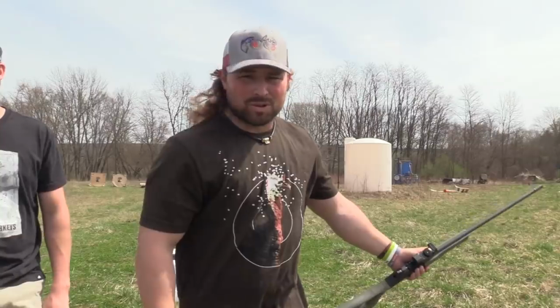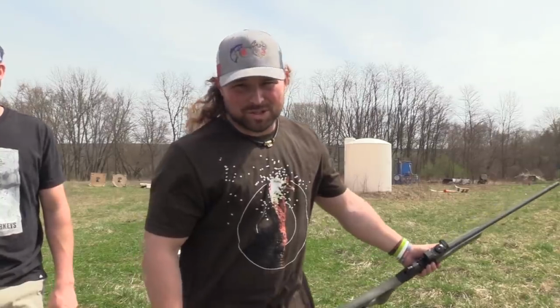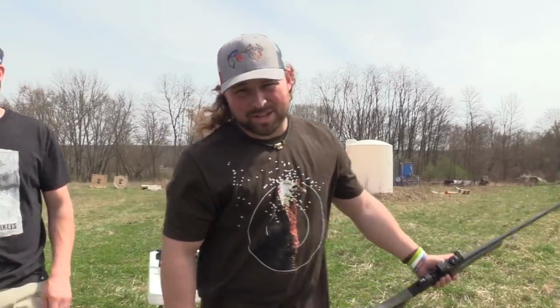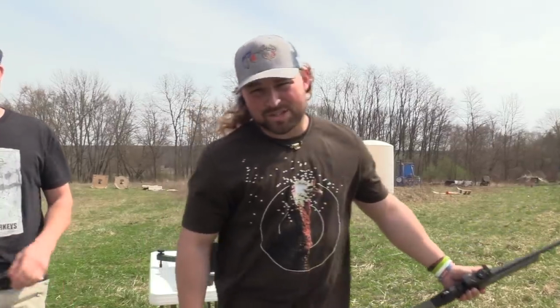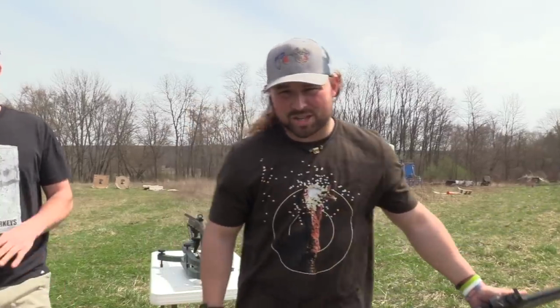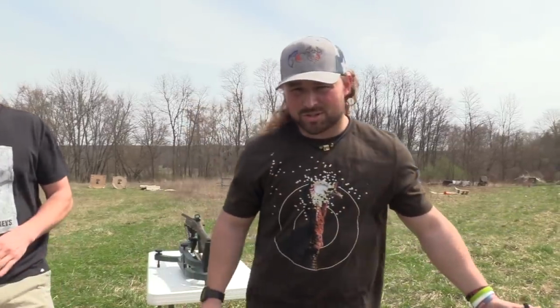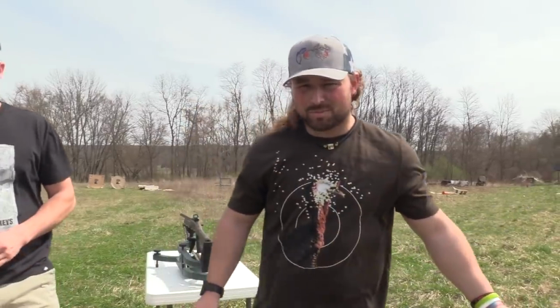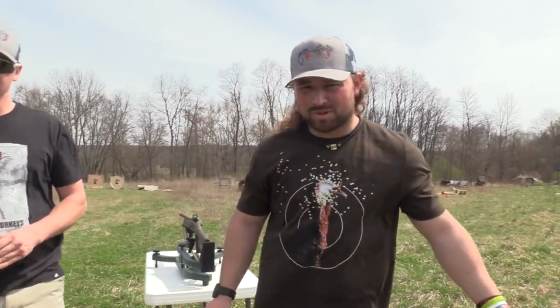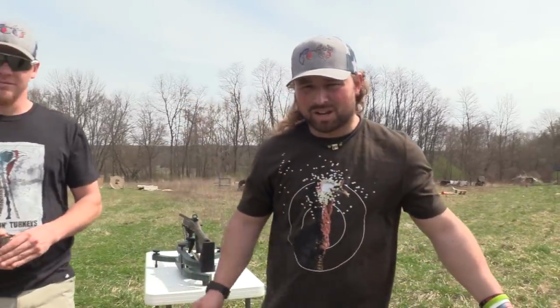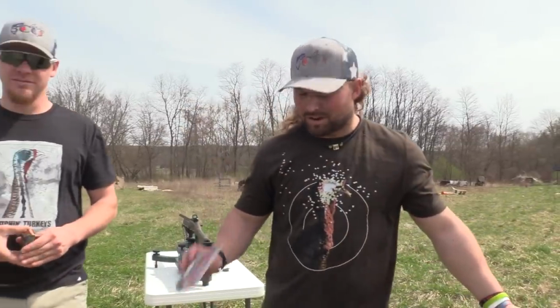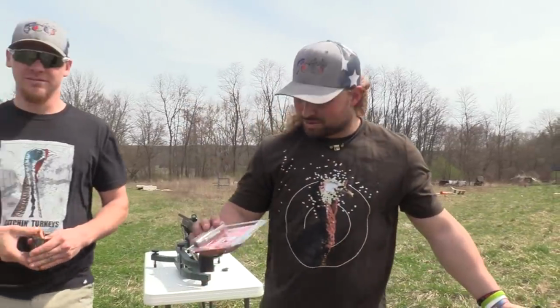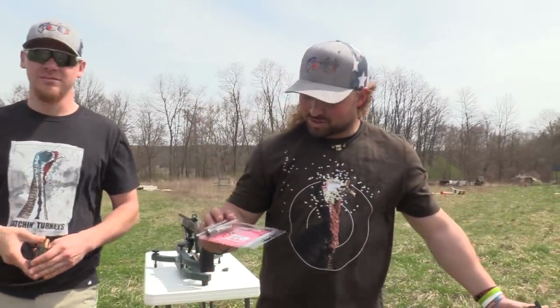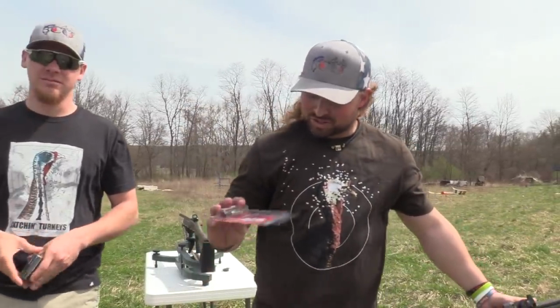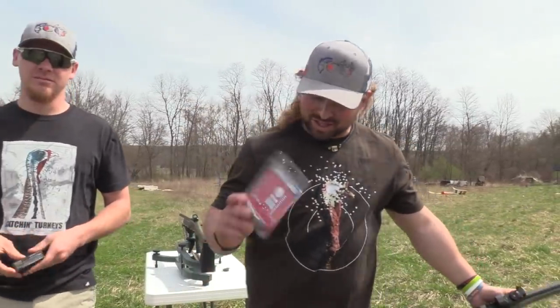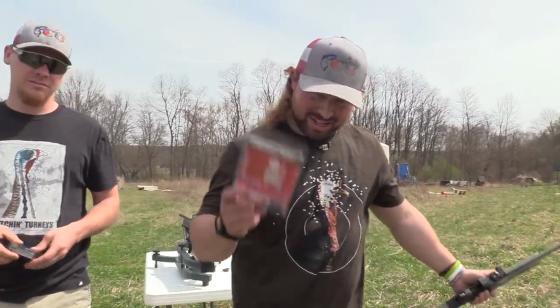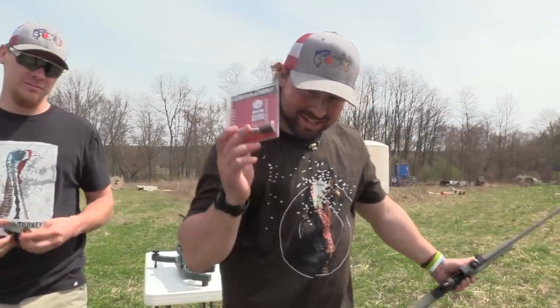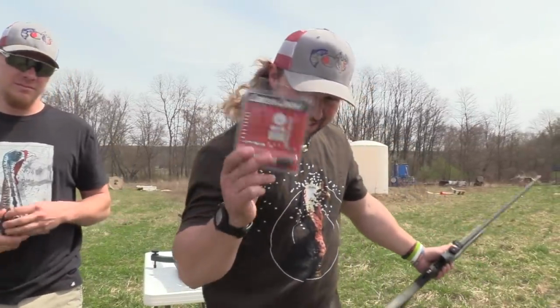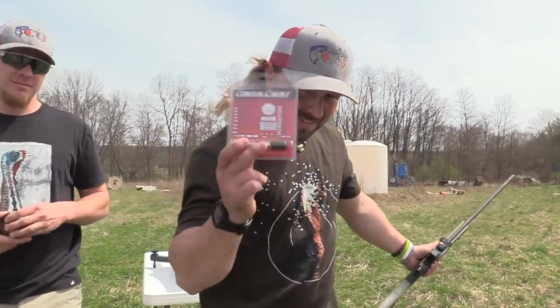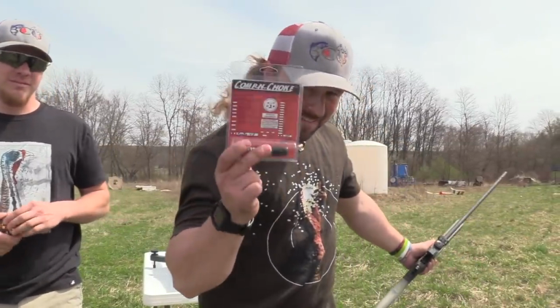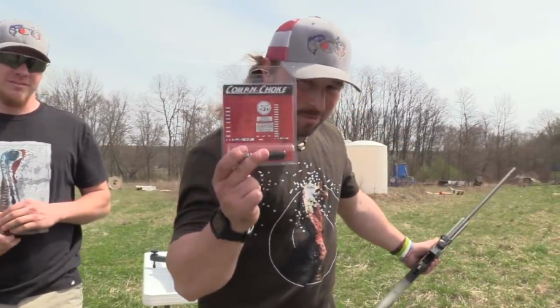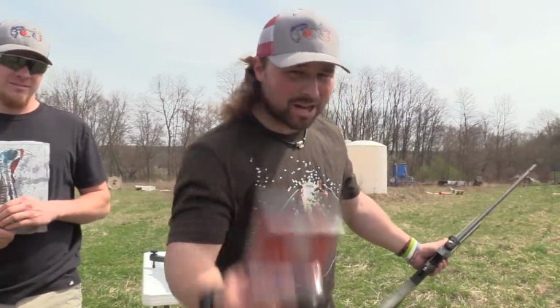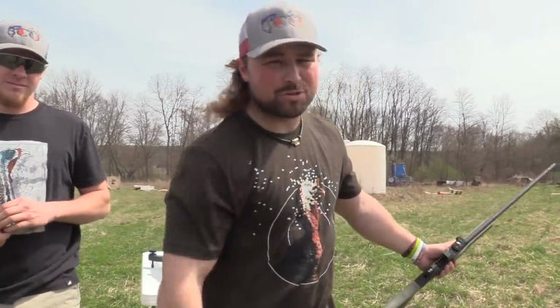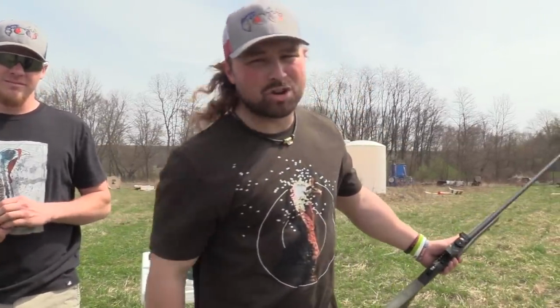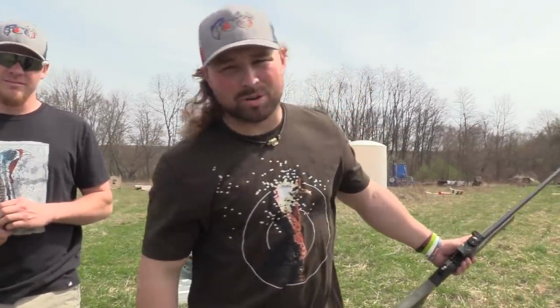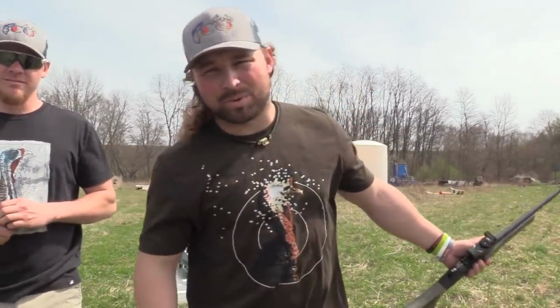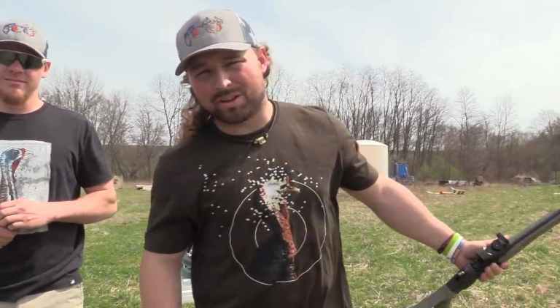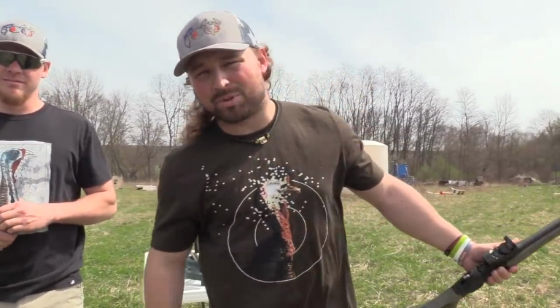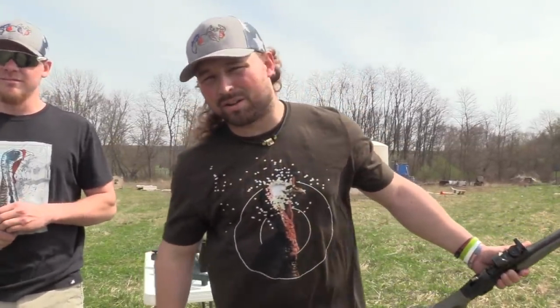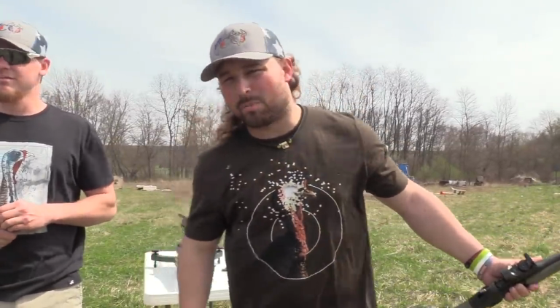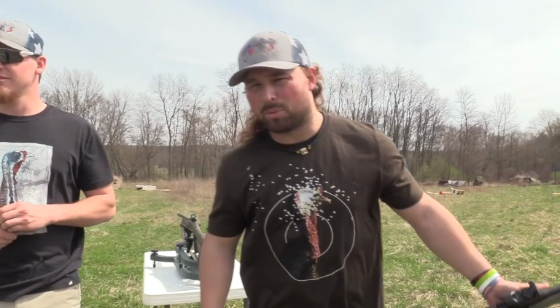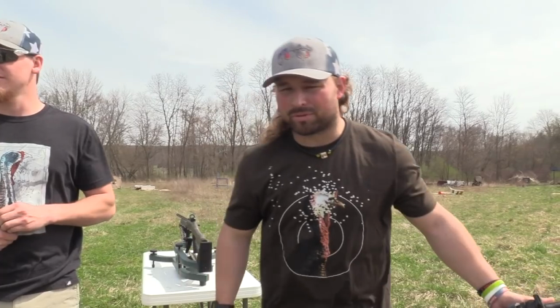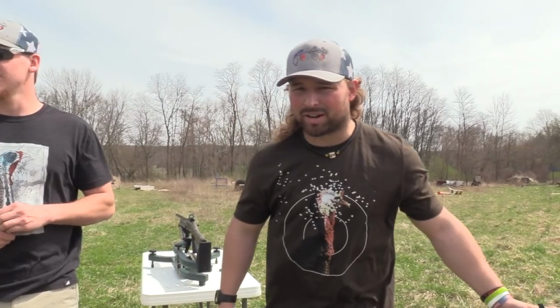What's up guys, Jake Sleesman, Blue Collar Outdoors, and today we got a new choke in Benelli Beretta Mobile Thread.